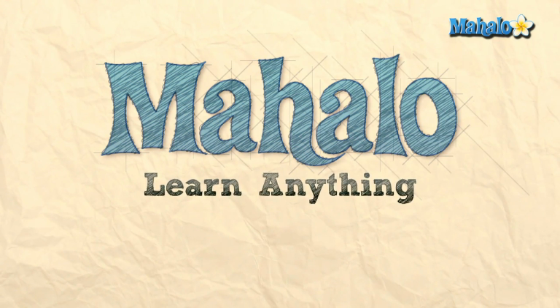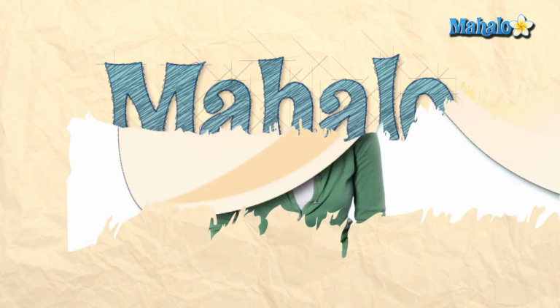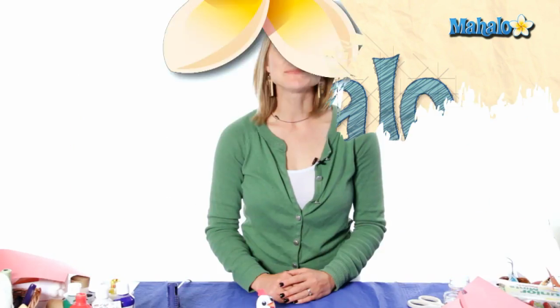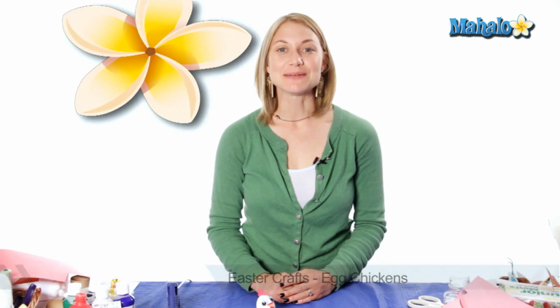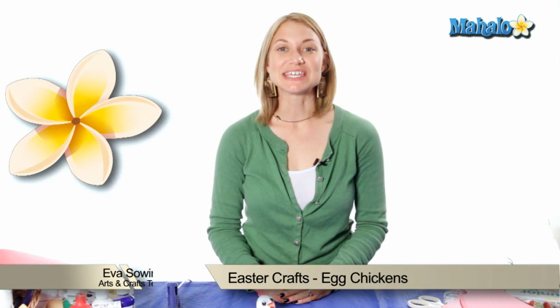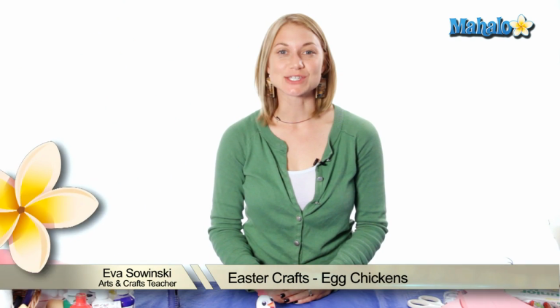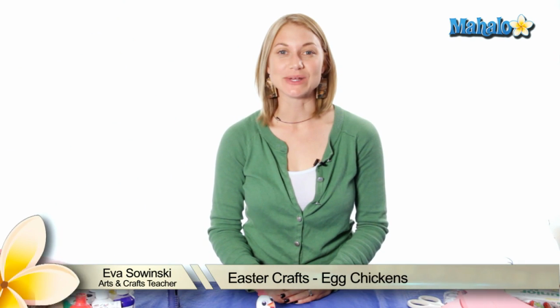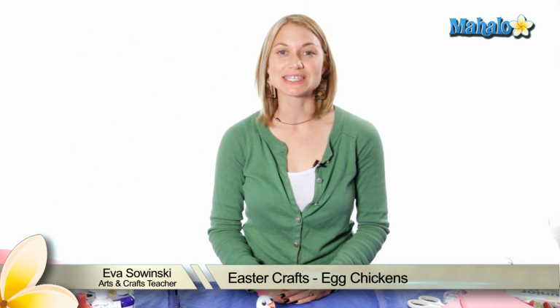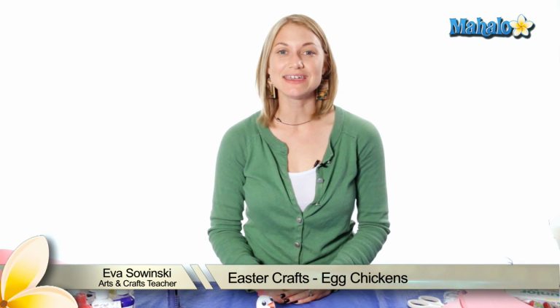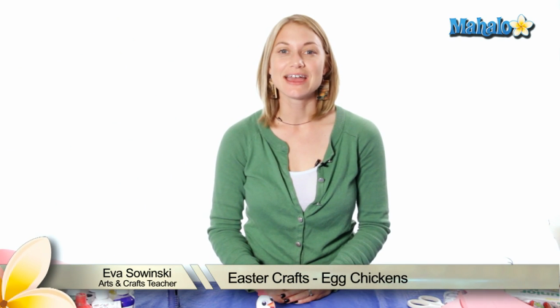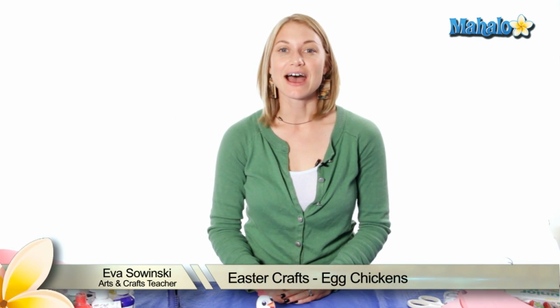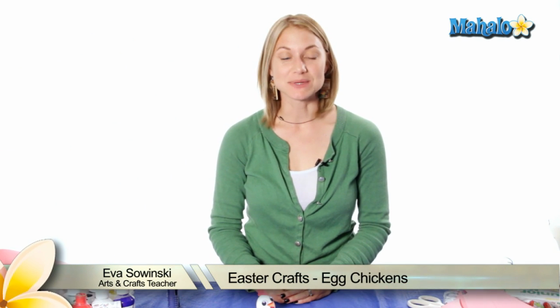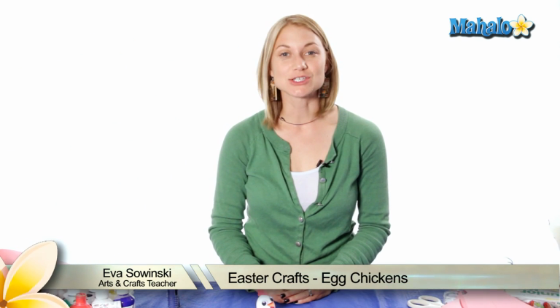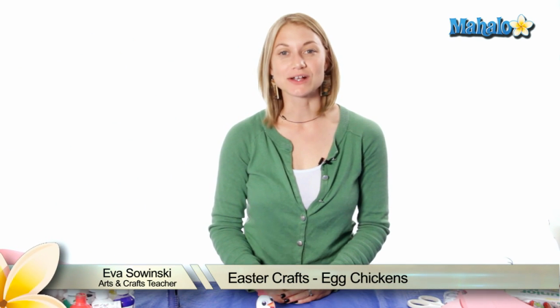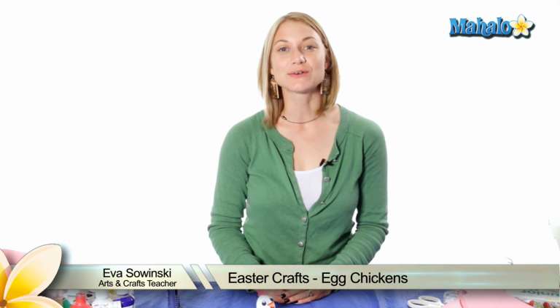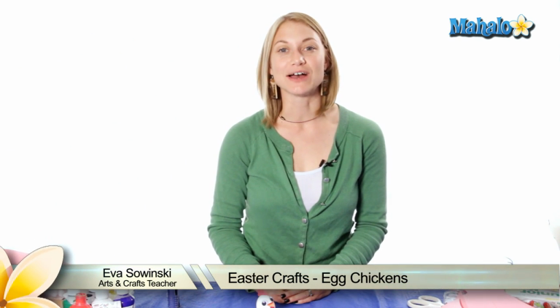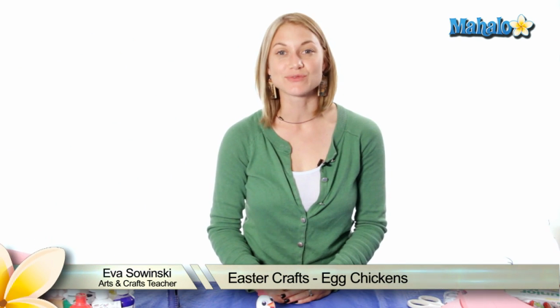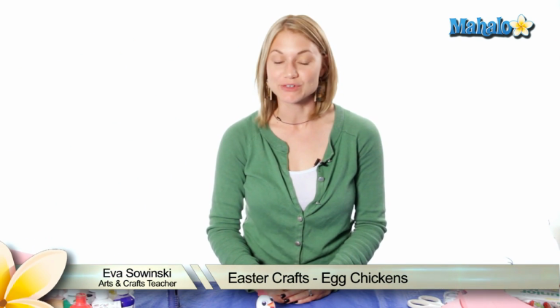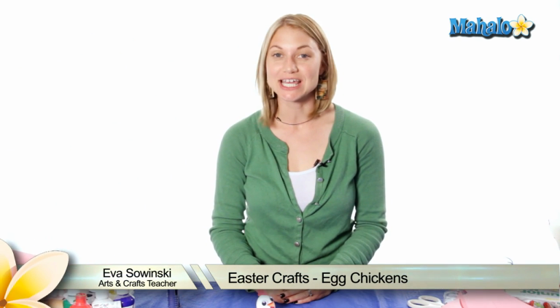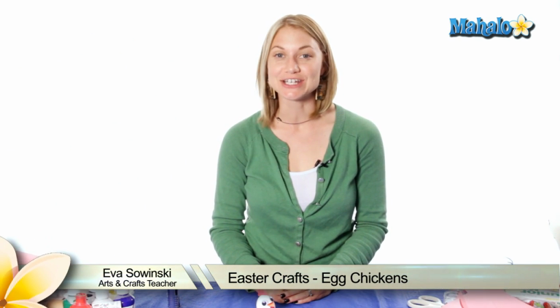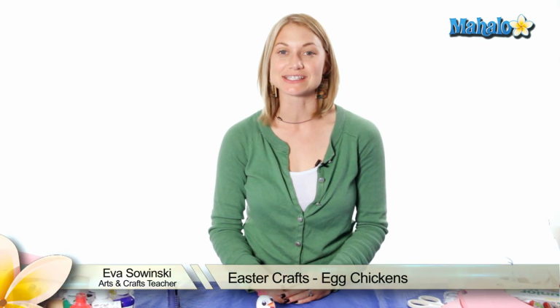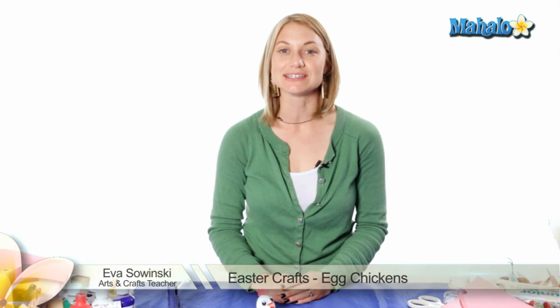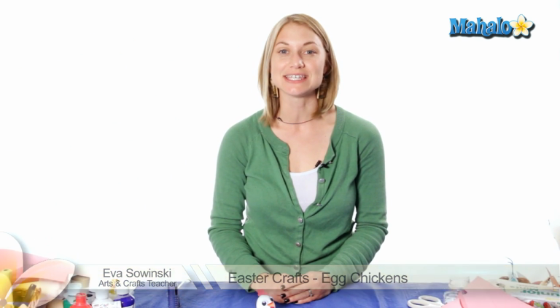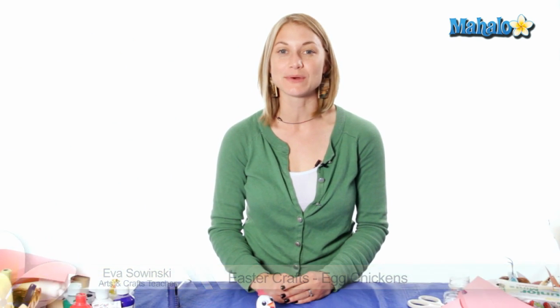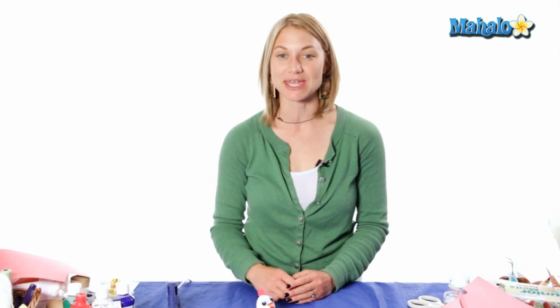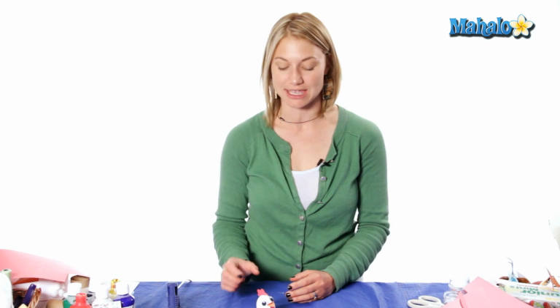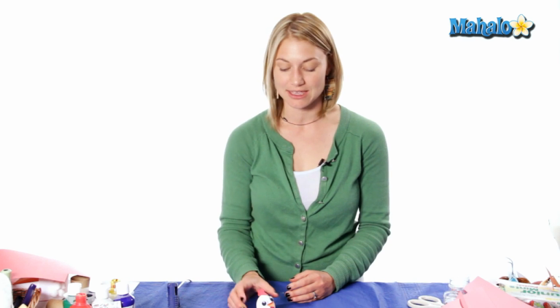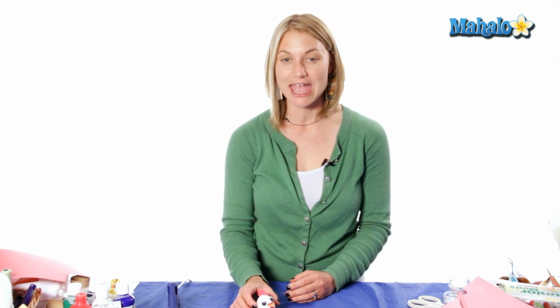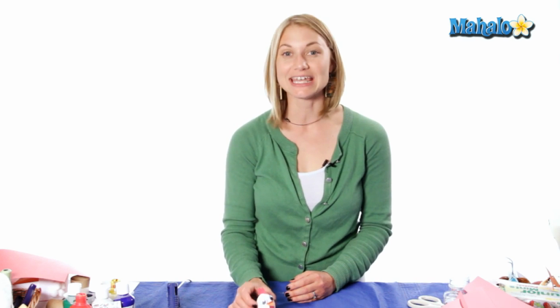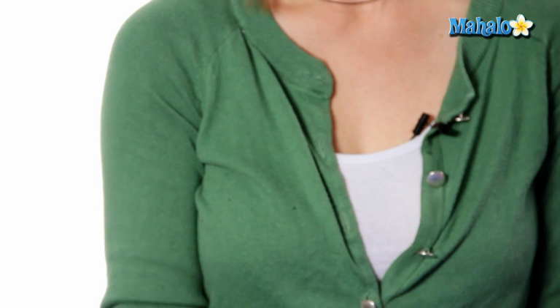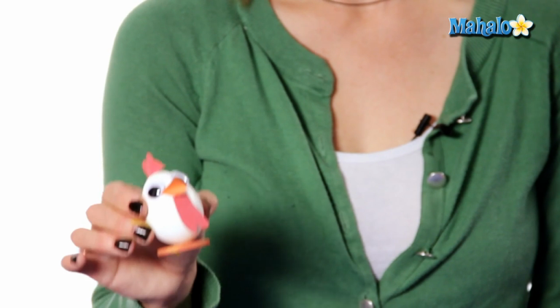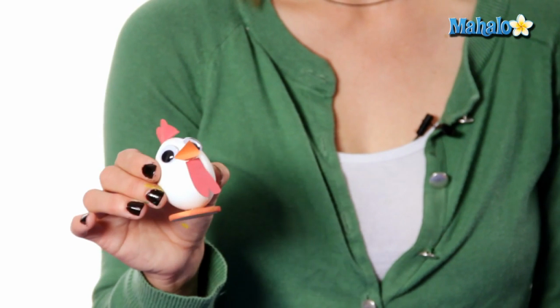Hi, my name is Eva Sawinski. I've been teaching arts and crafts for over 10 years and today we're making an egg chicken.